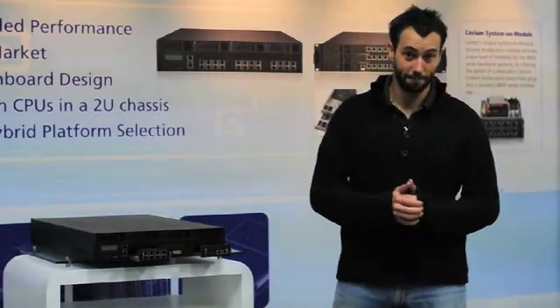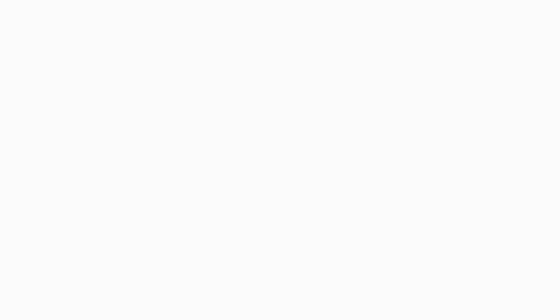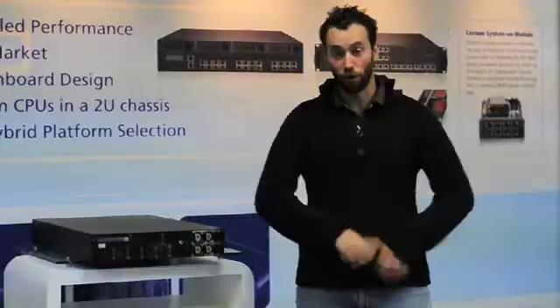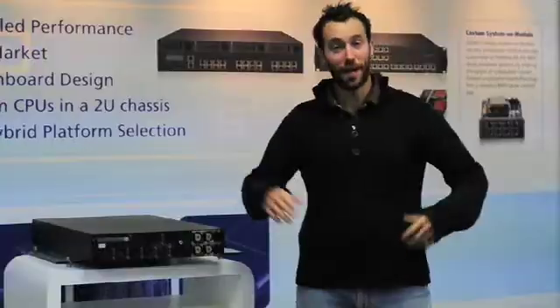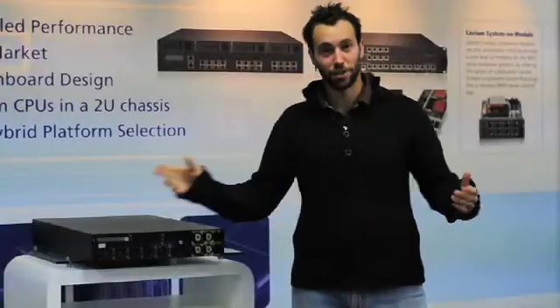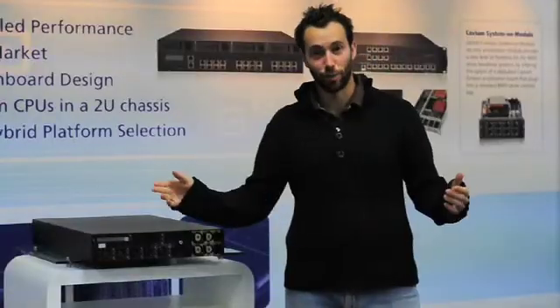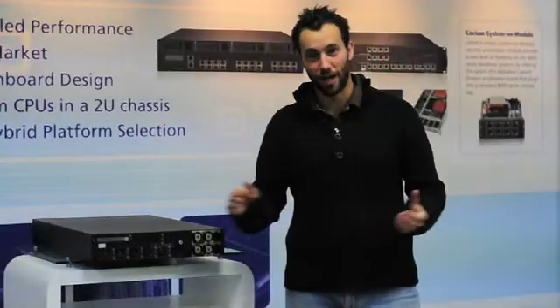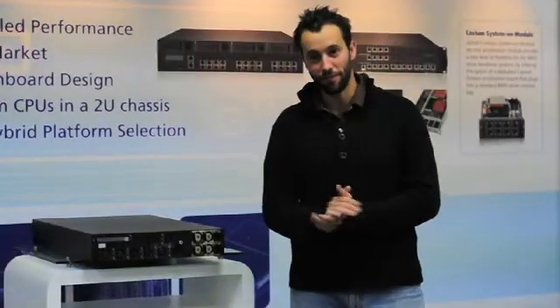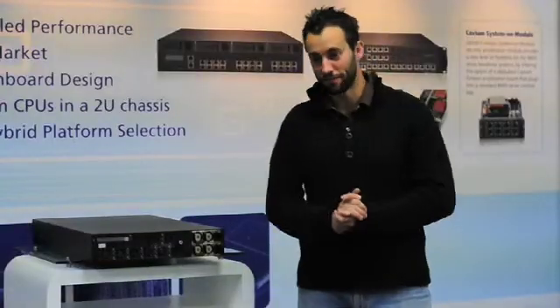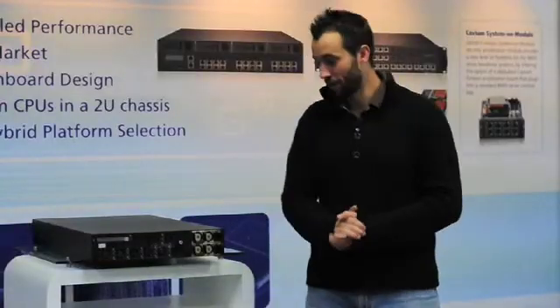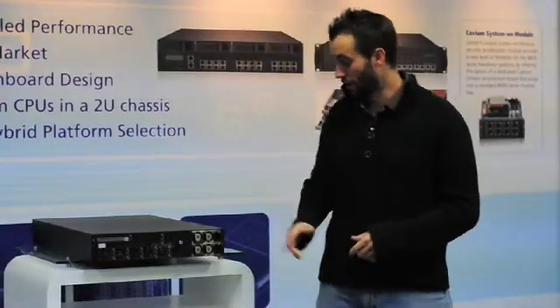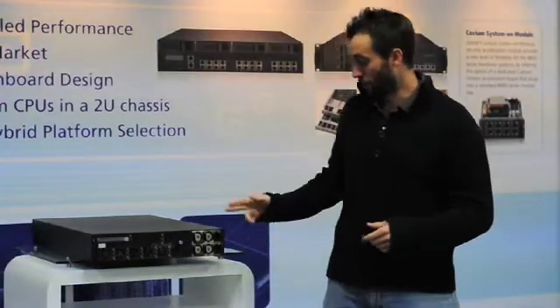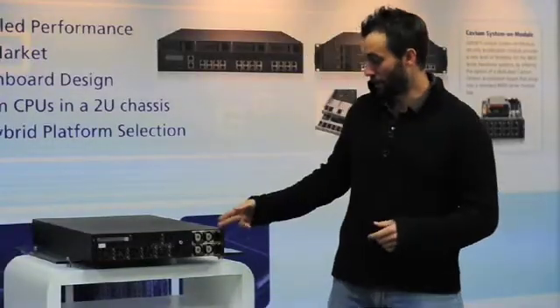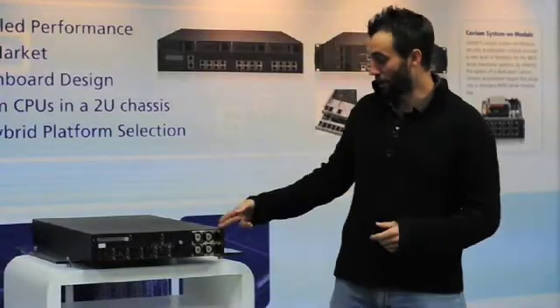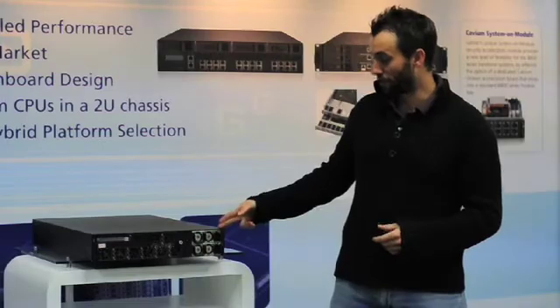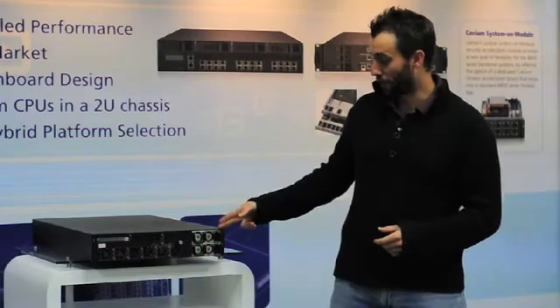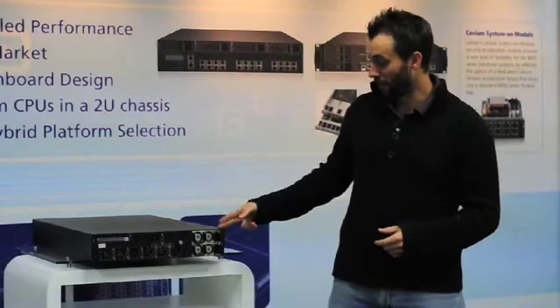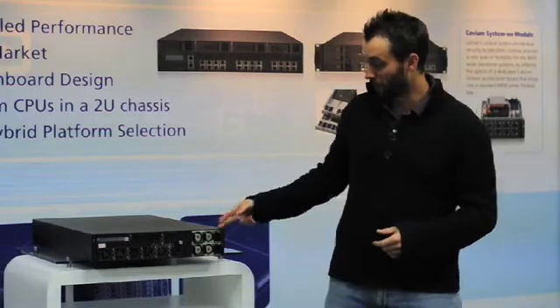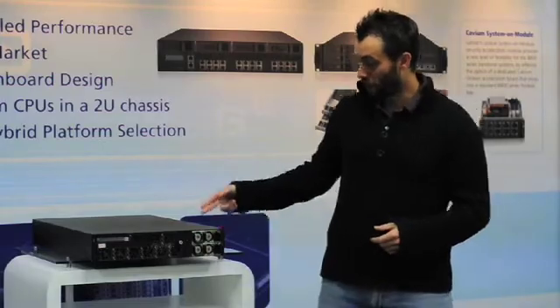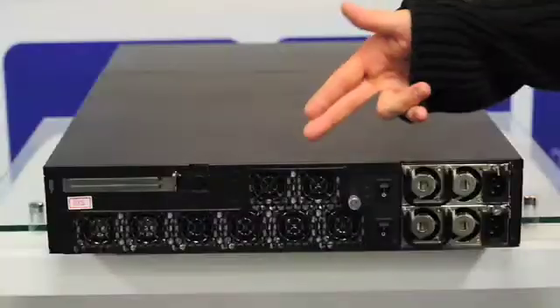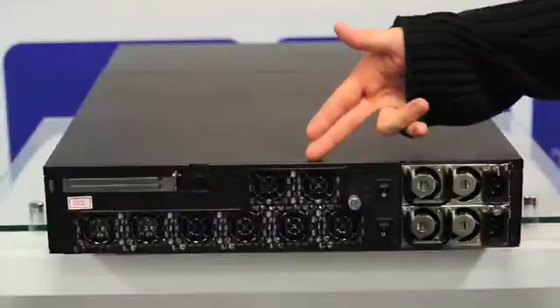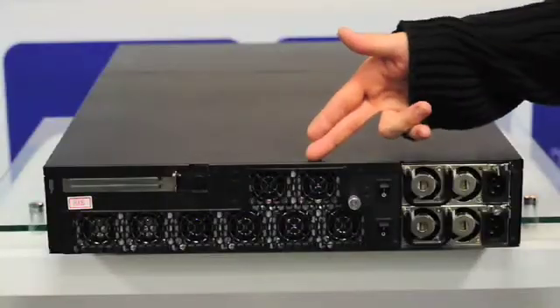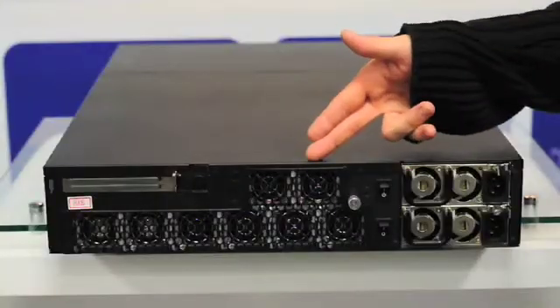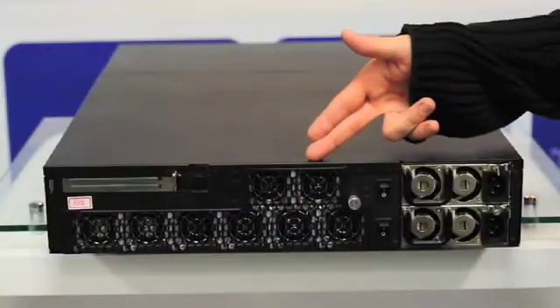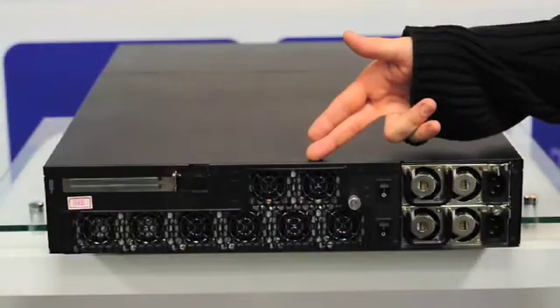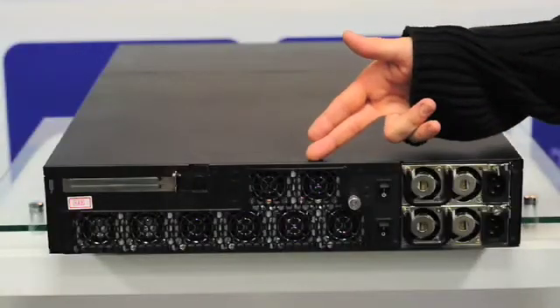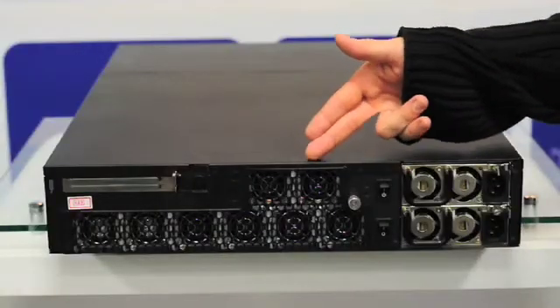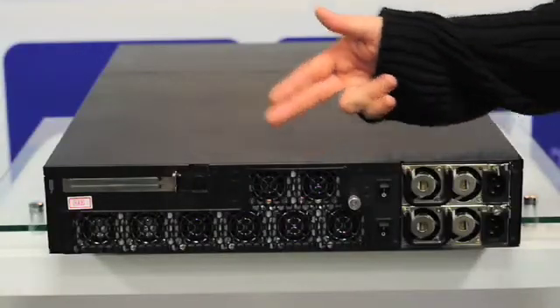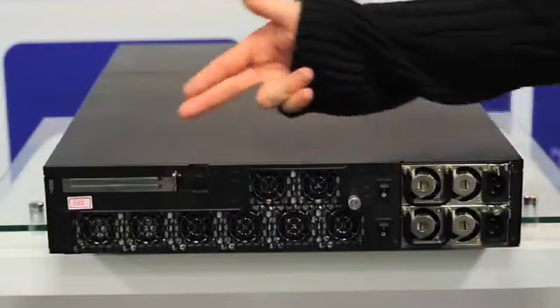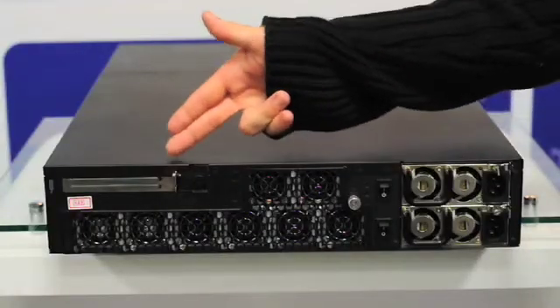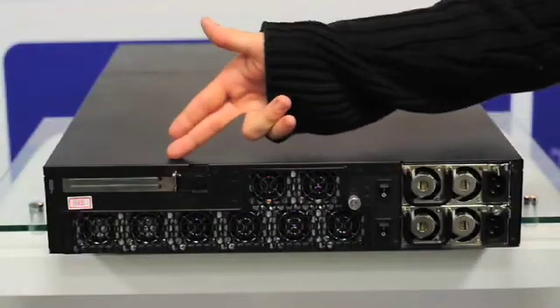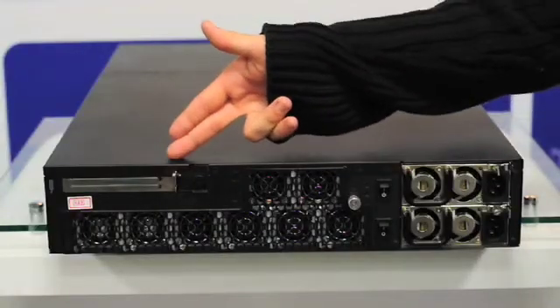On the back side we have redundant power supplies, hot-swappable fans, and a PCI Express slot.